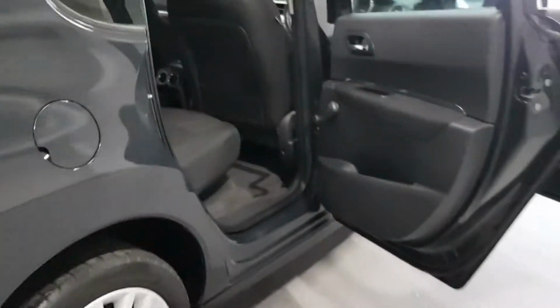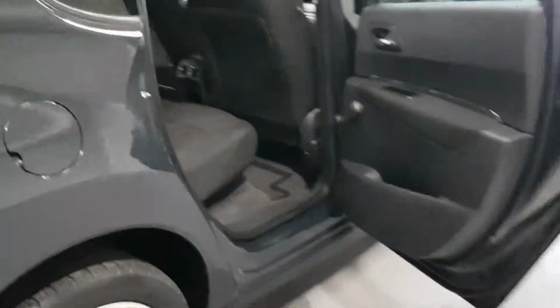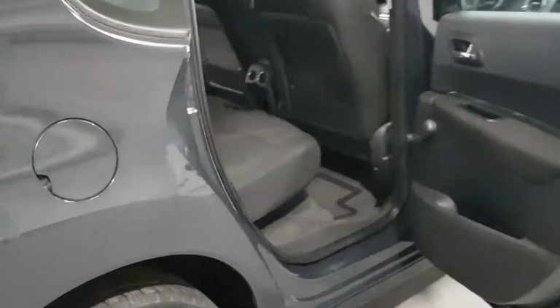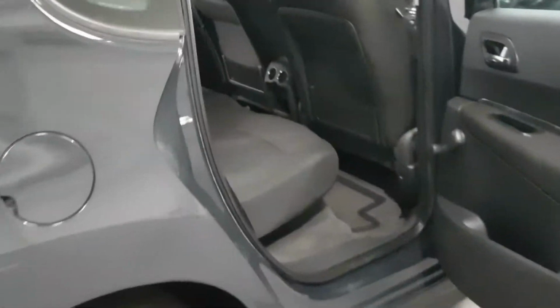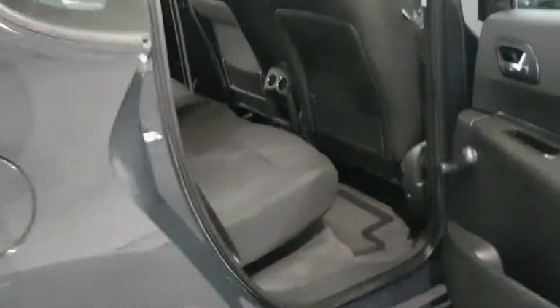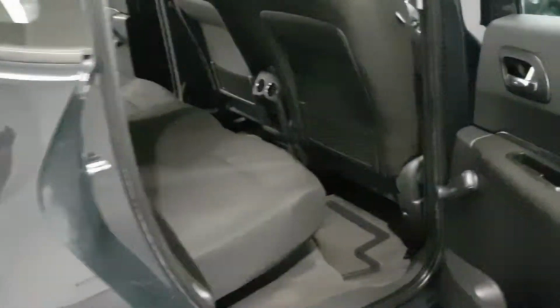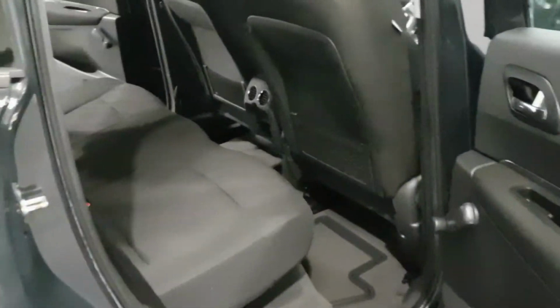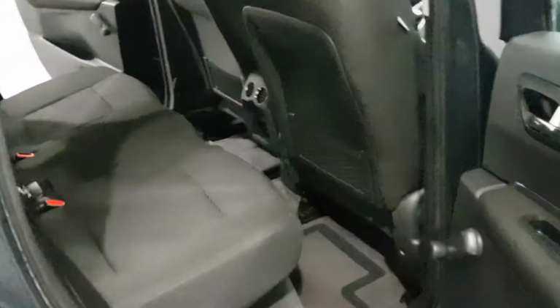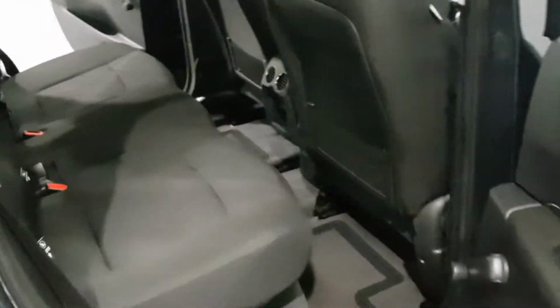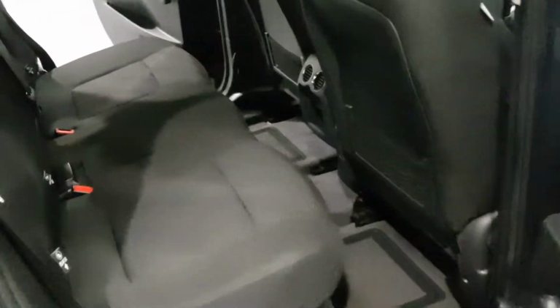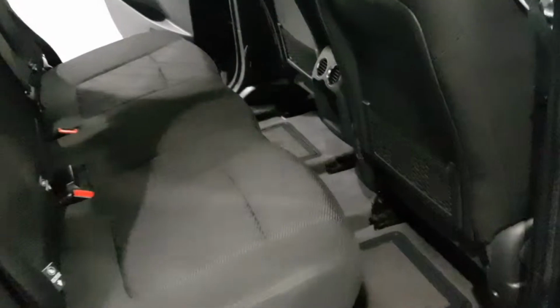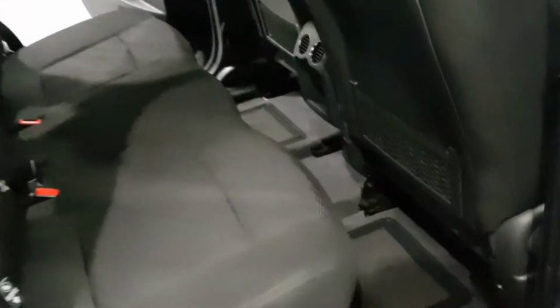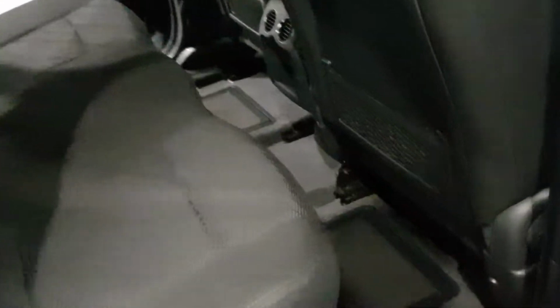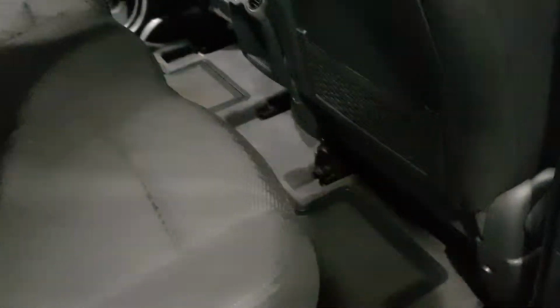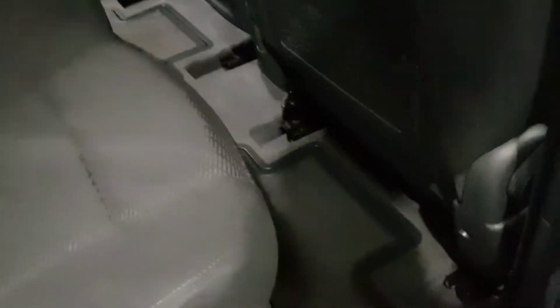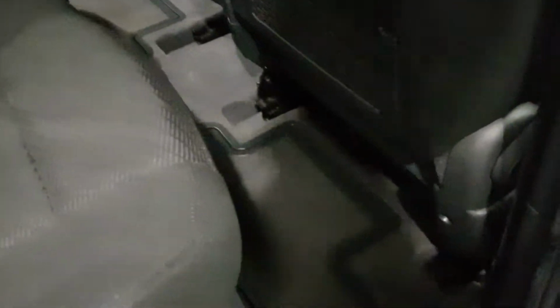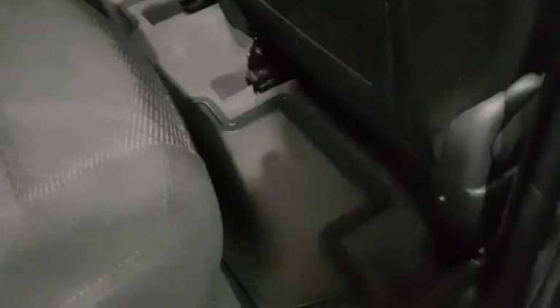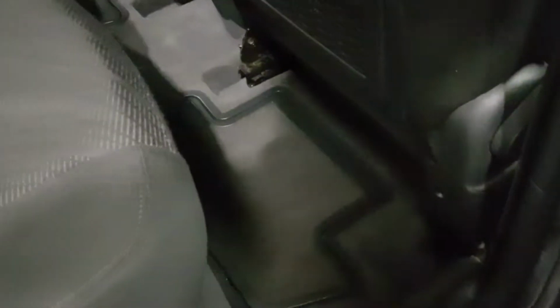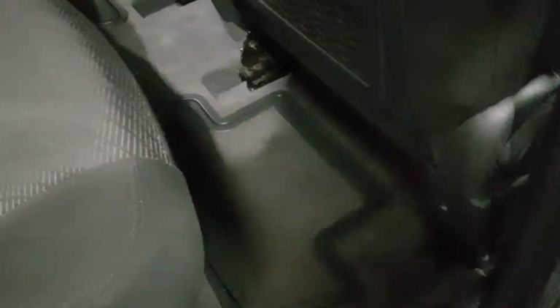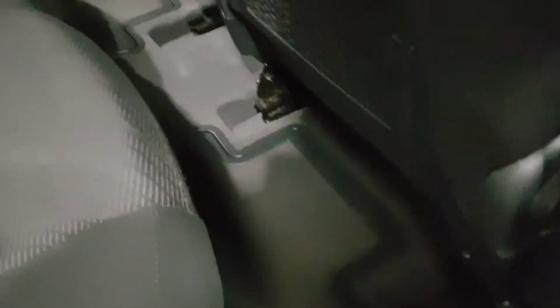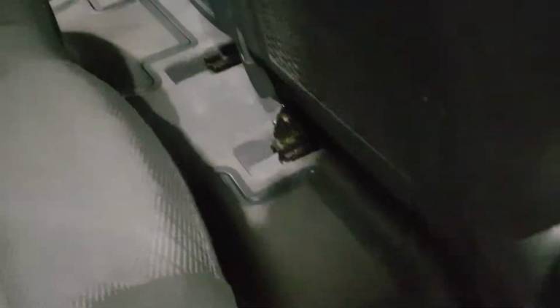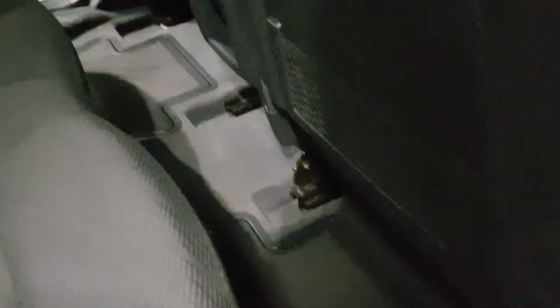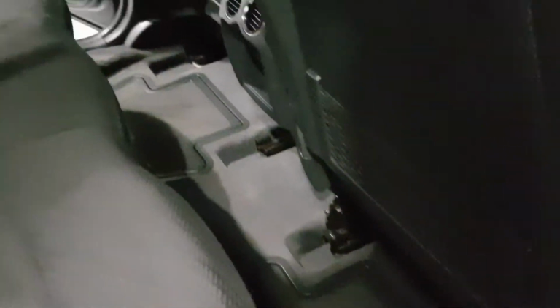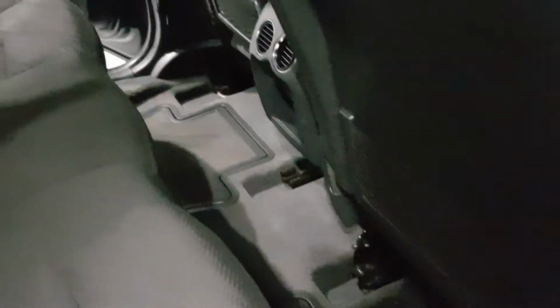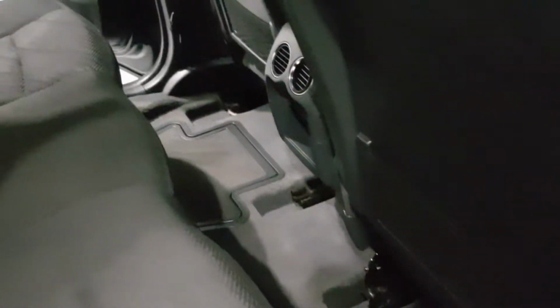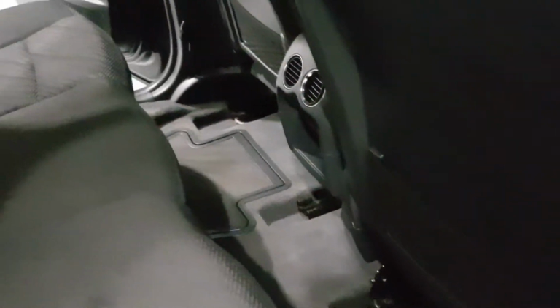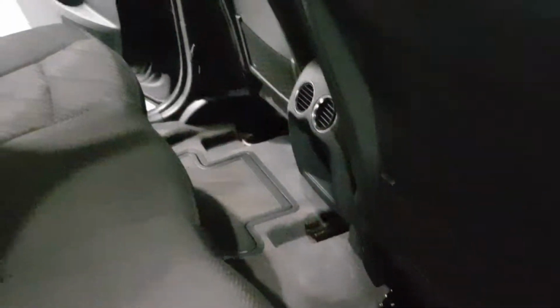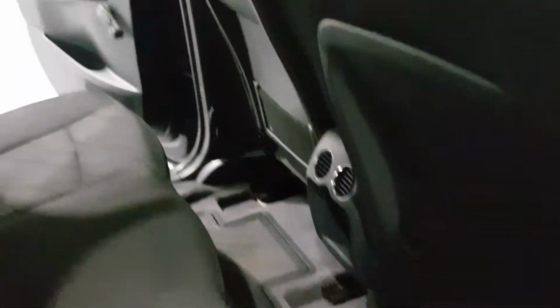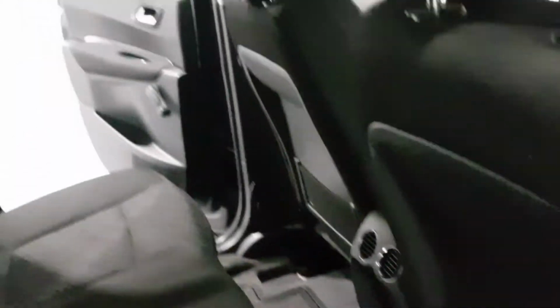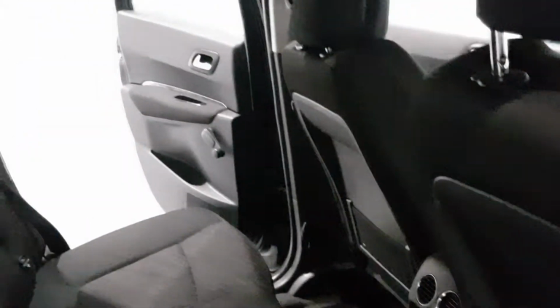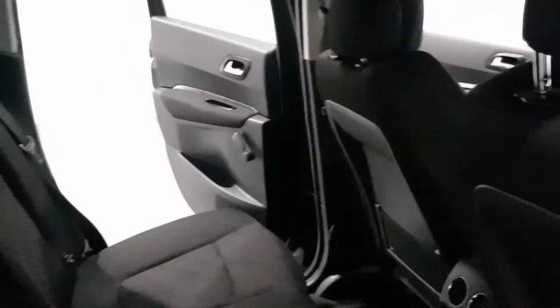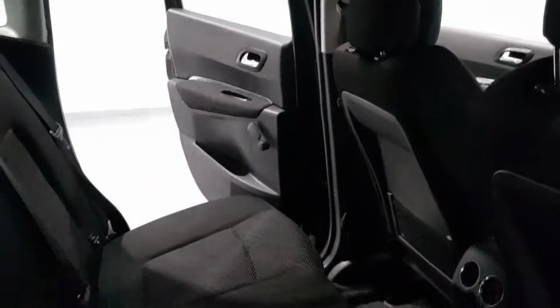Moving around to the back of the car — as I said, there's loads of storage space on the interior of these for the longer journeys.